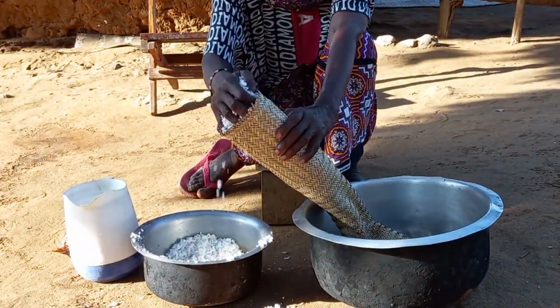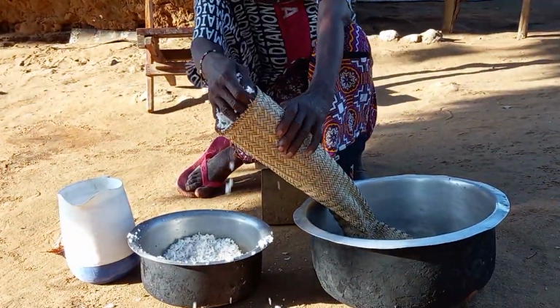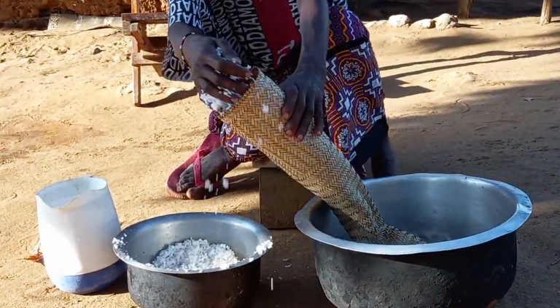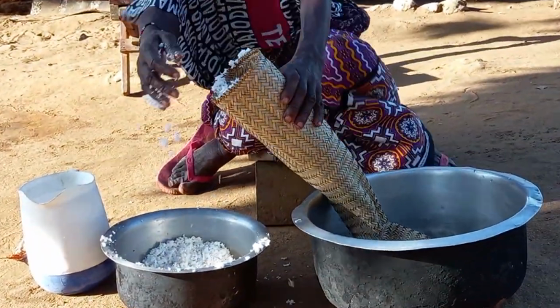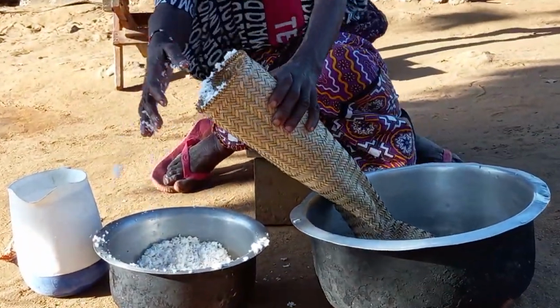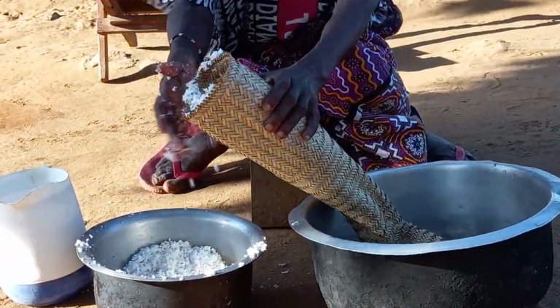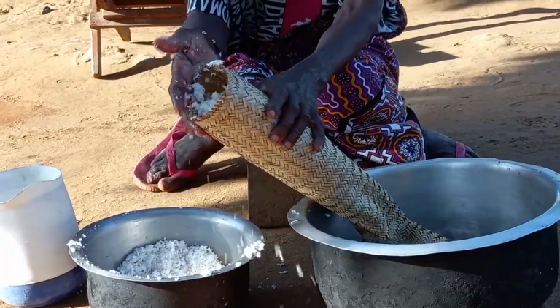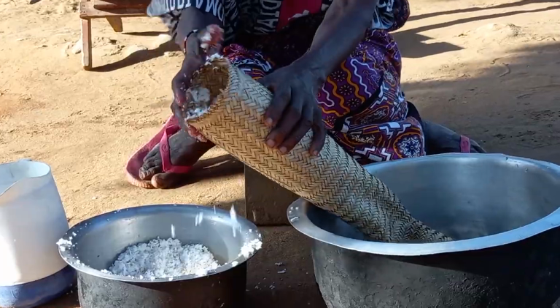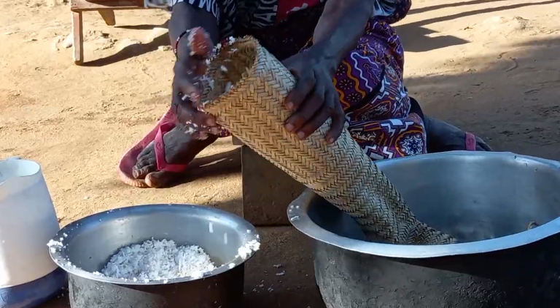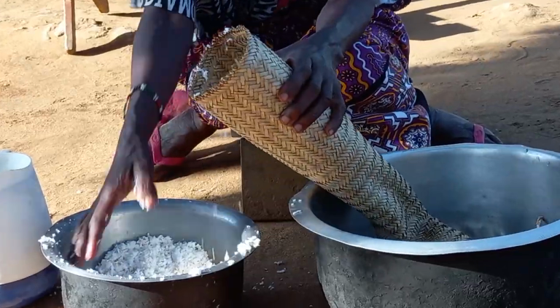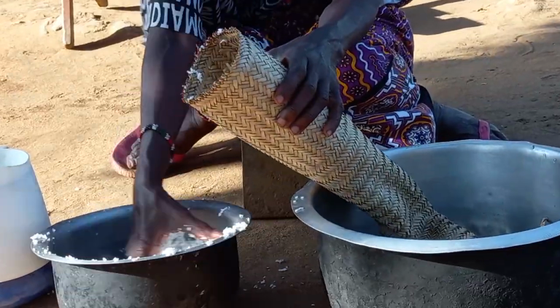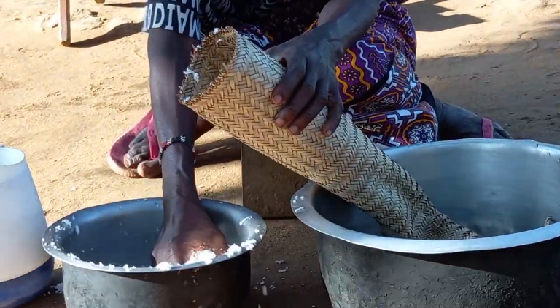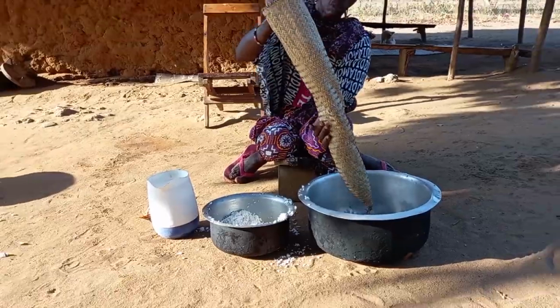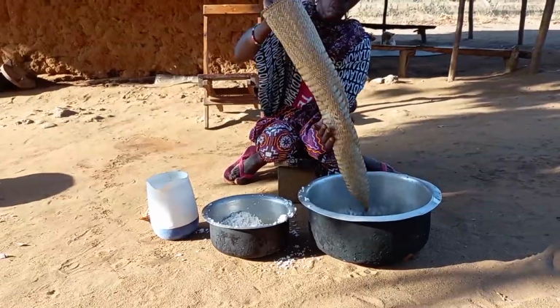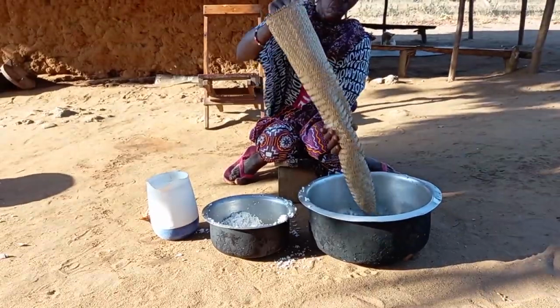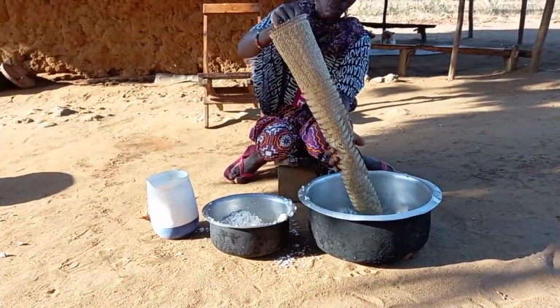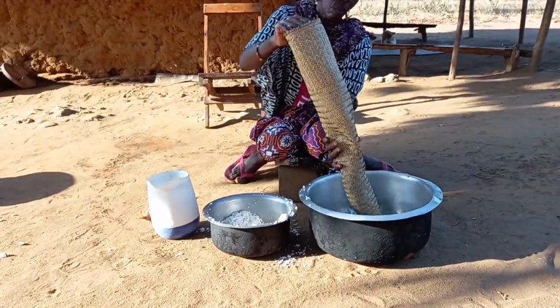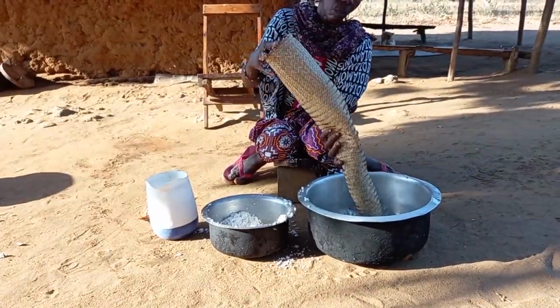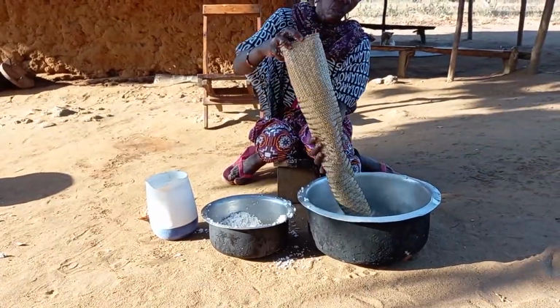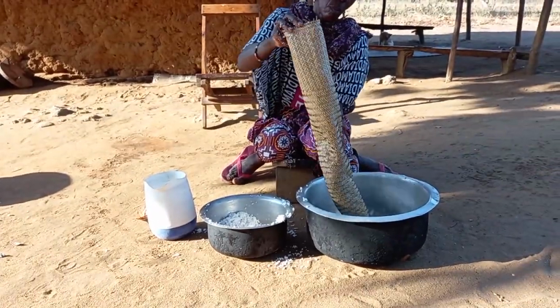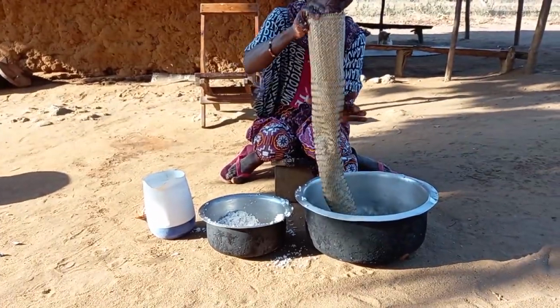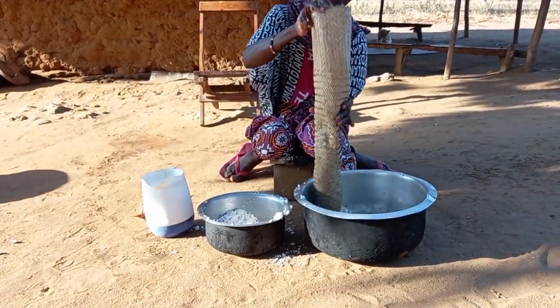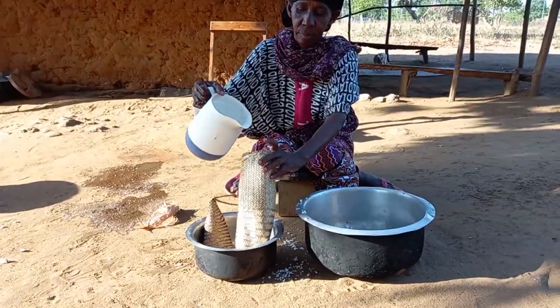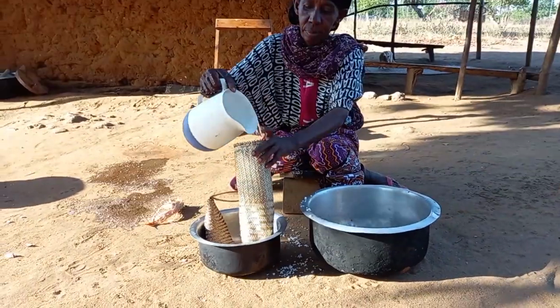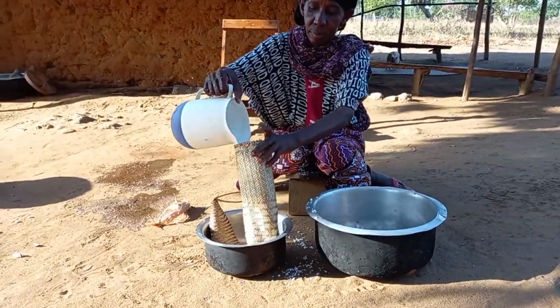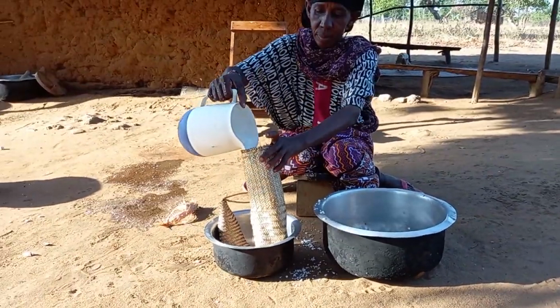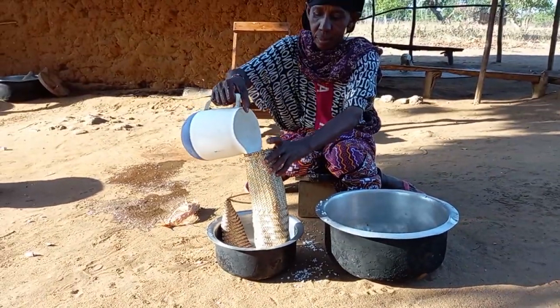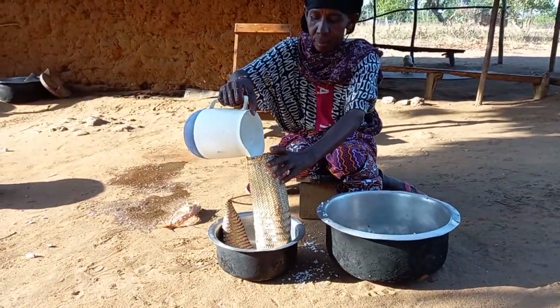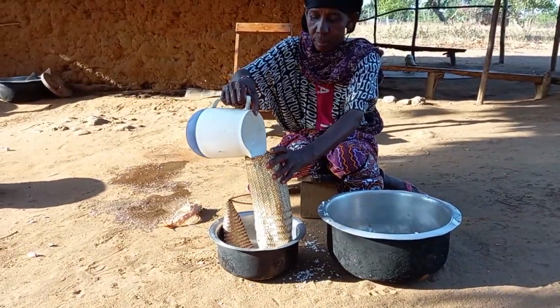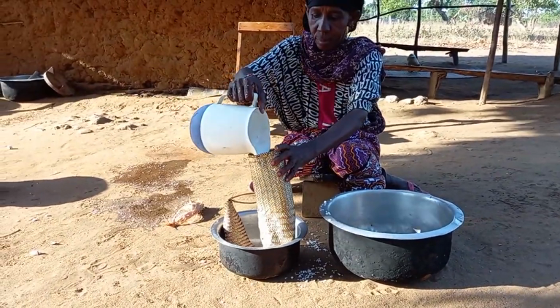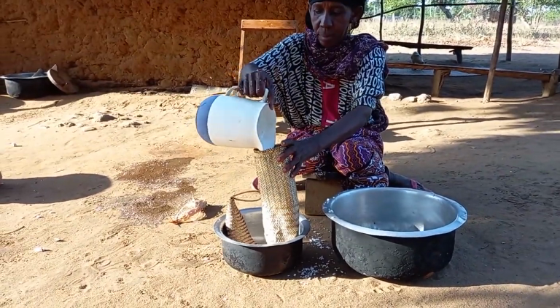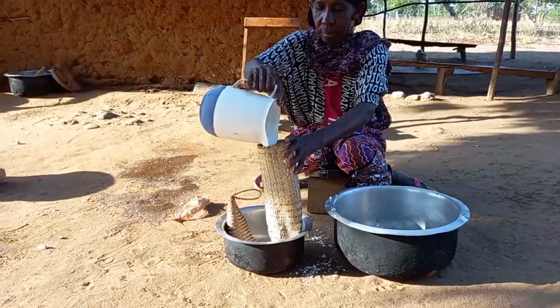Quickly, mum will place grinded coconut inside the kifumbu, add some little water and squeeze it.